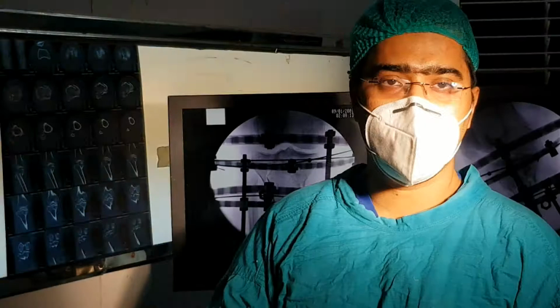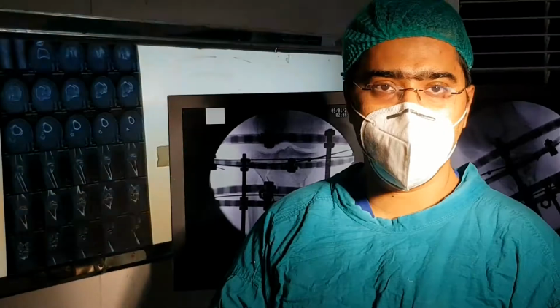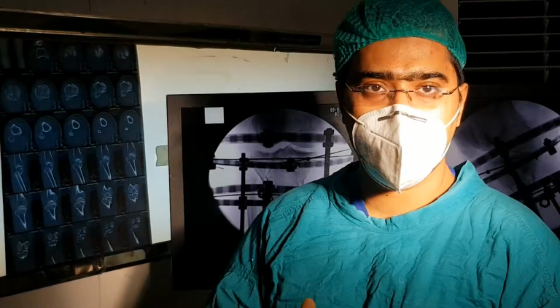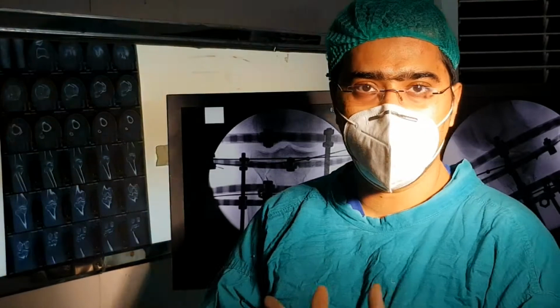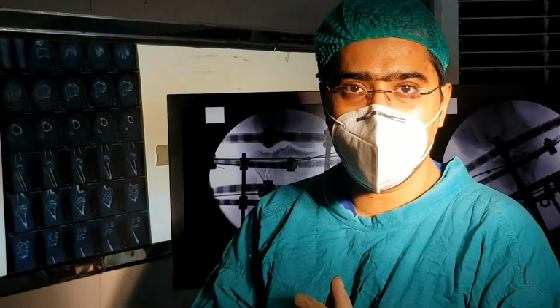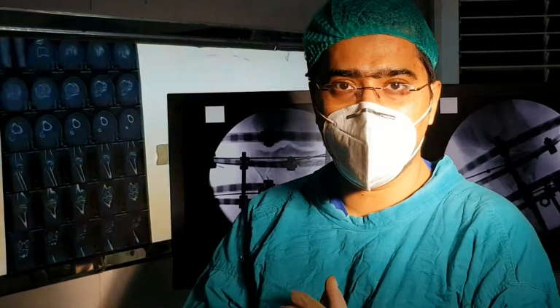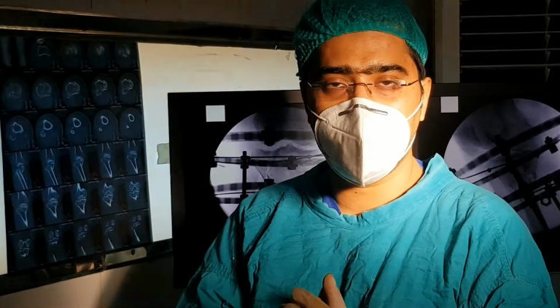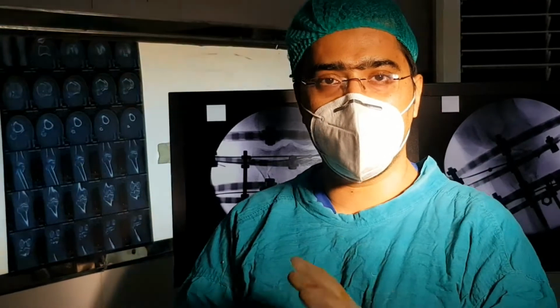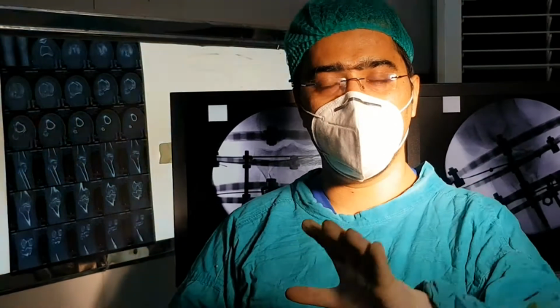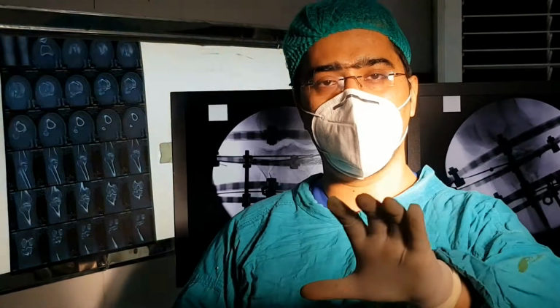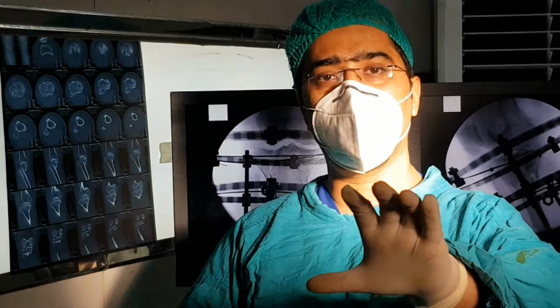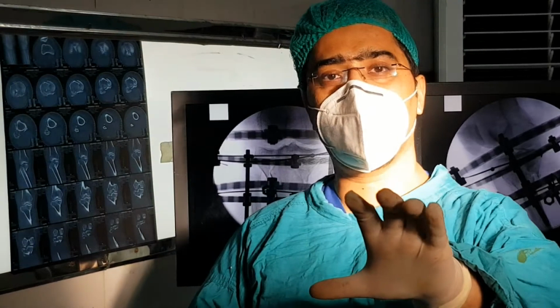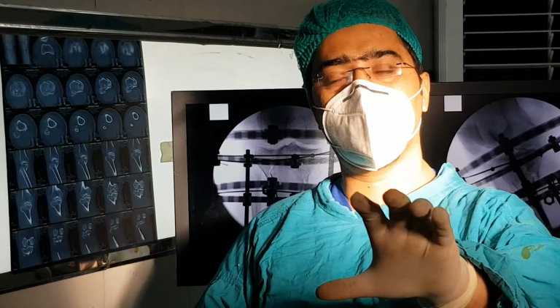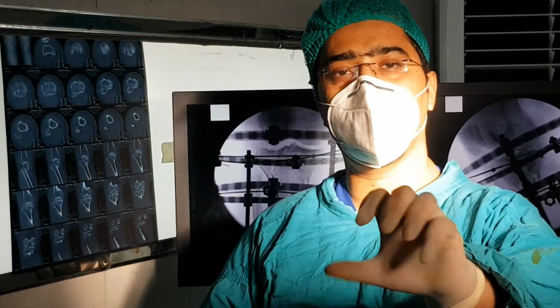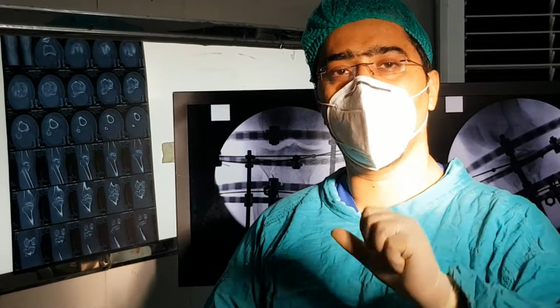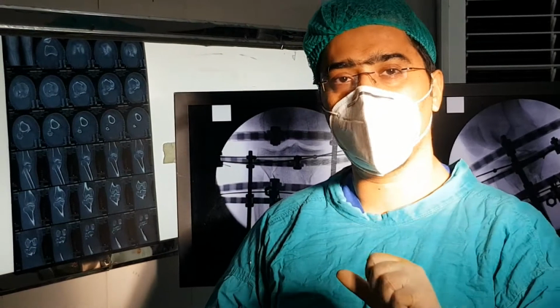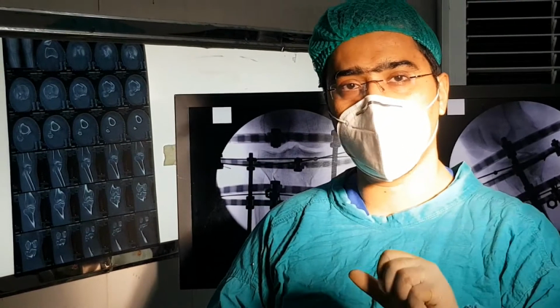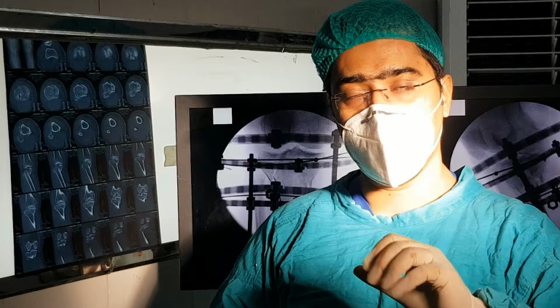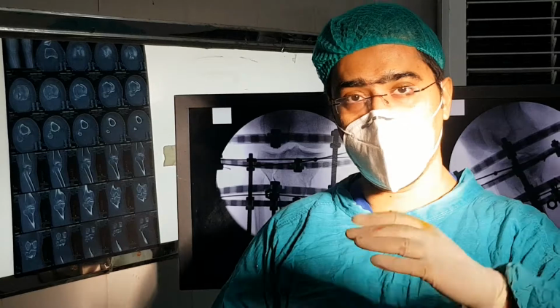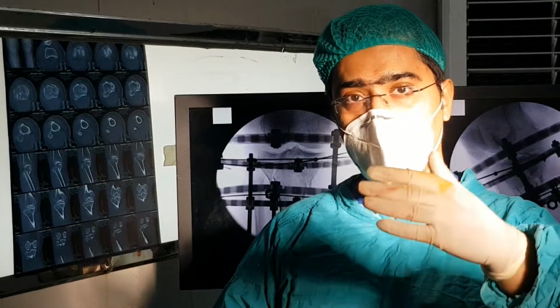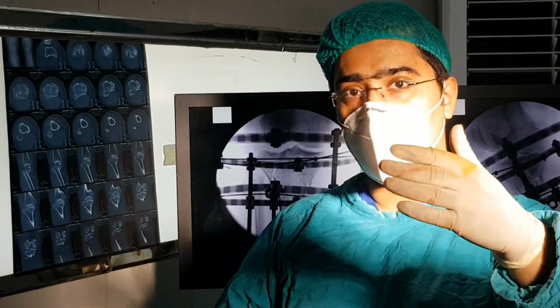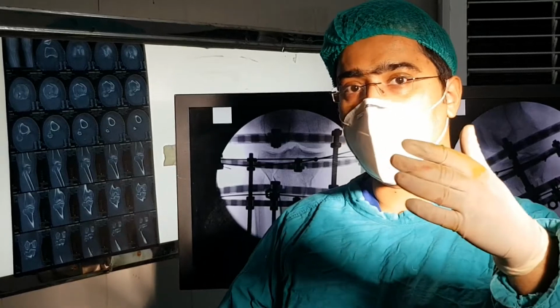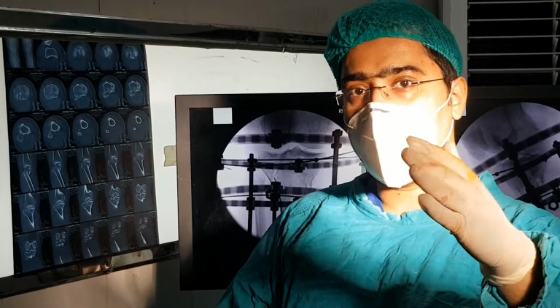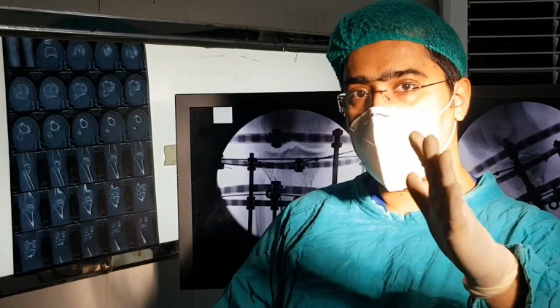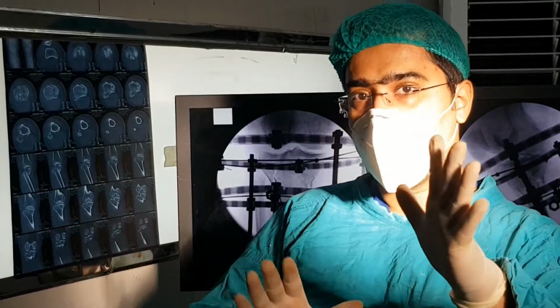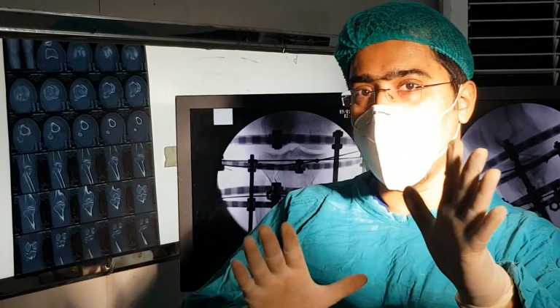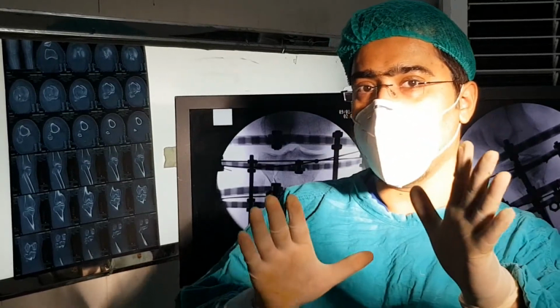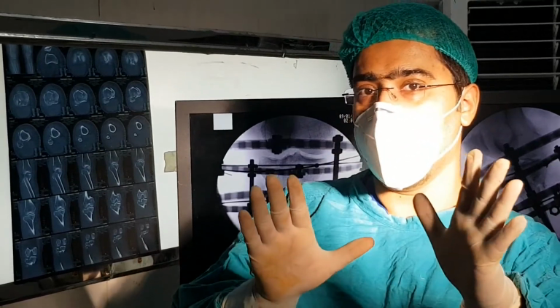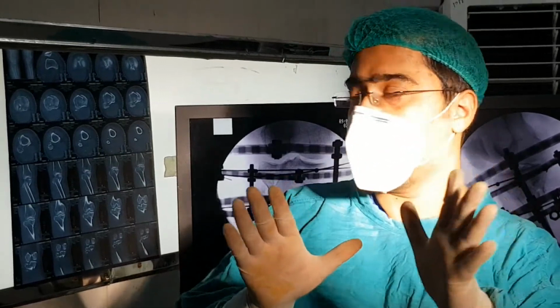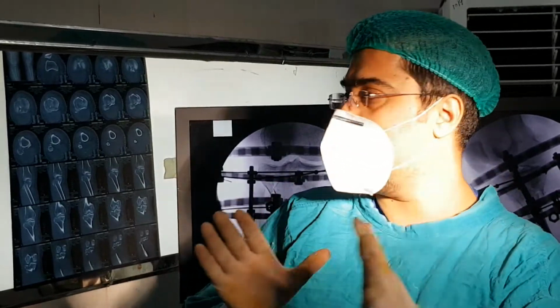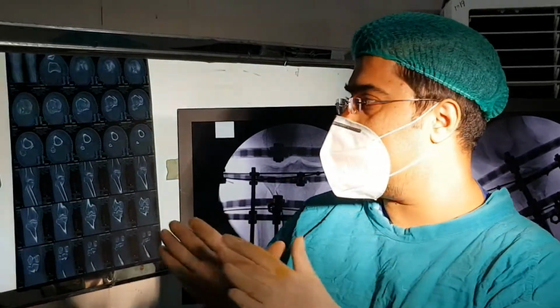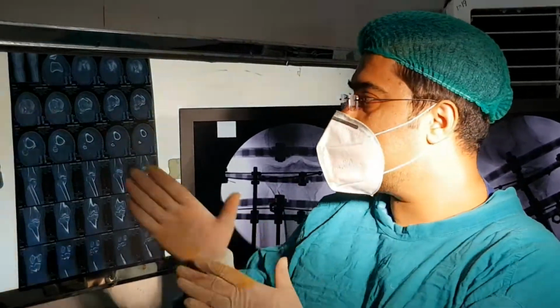Assalamu alaikum. I am Dr. Chaudhary, Consultant Orthopedic Surgeon. Today I am going to demonstrate a case.